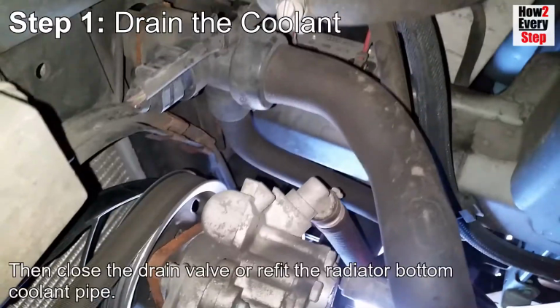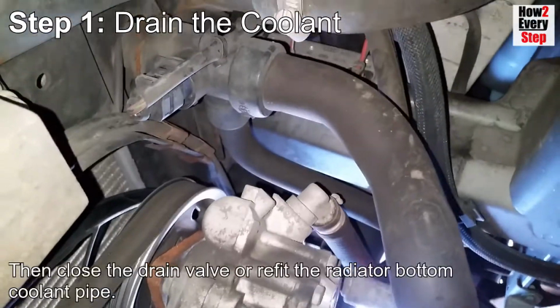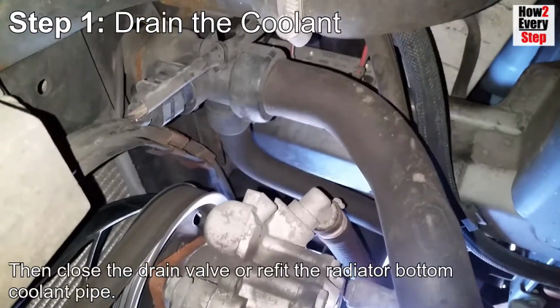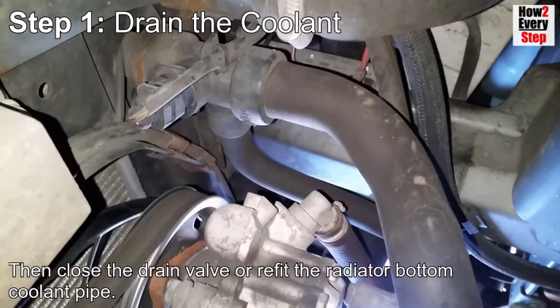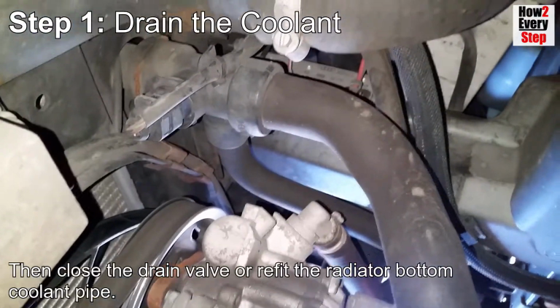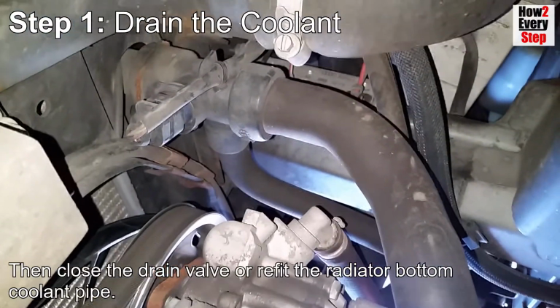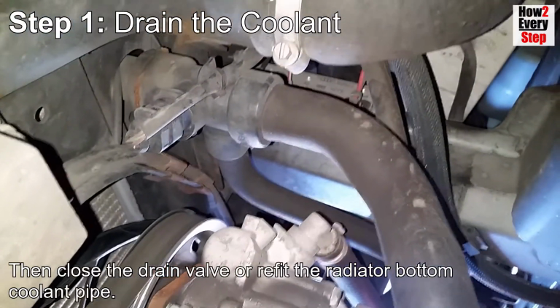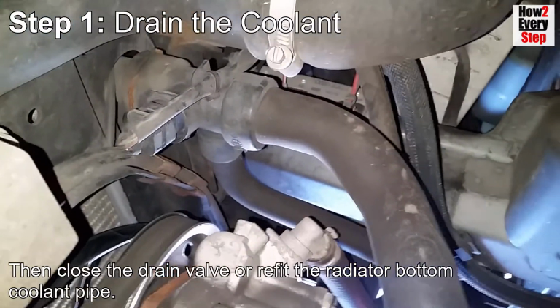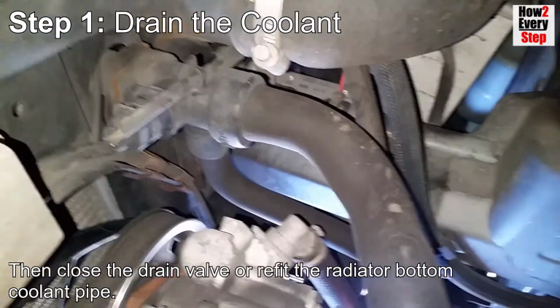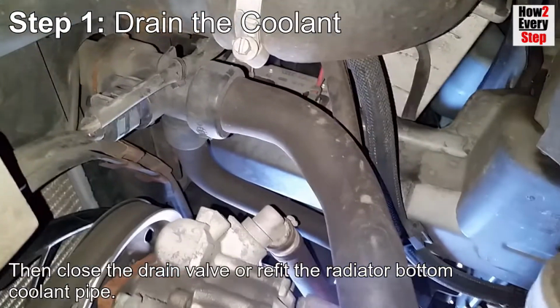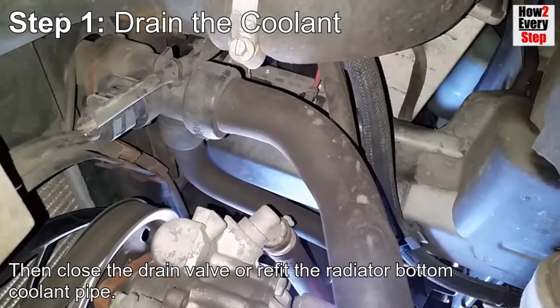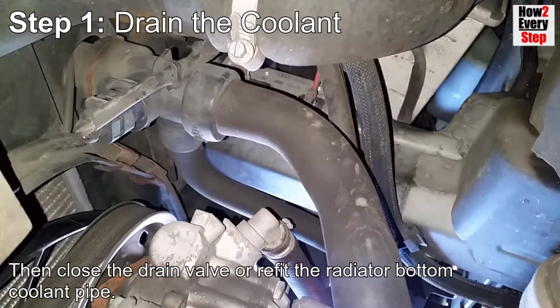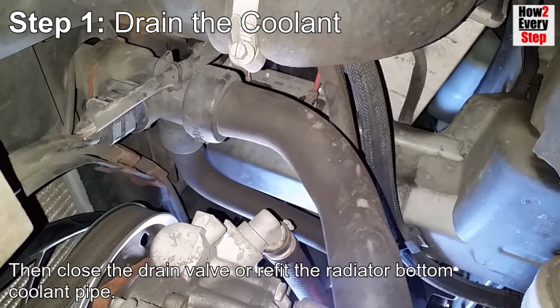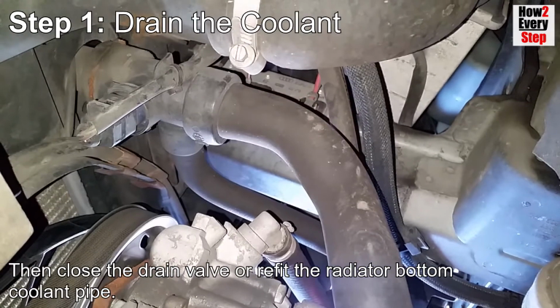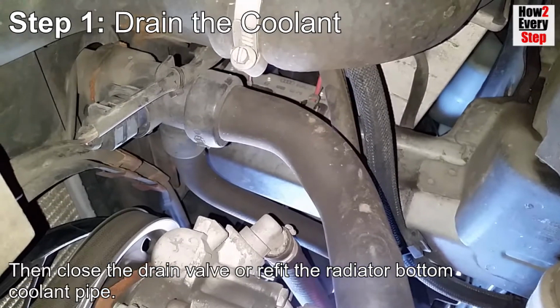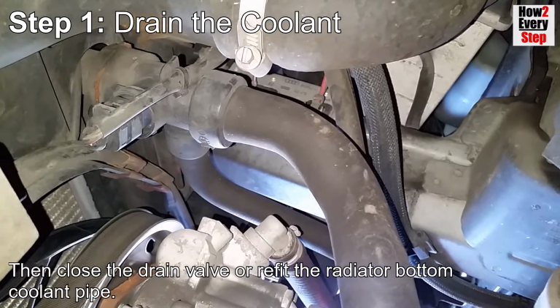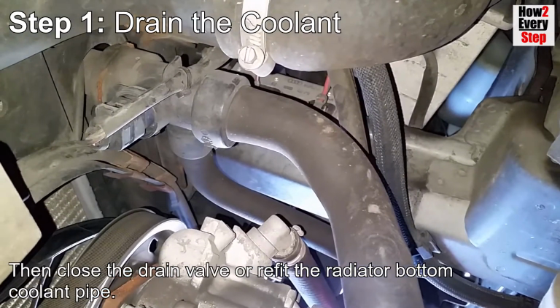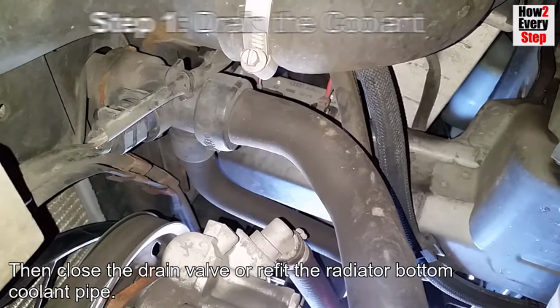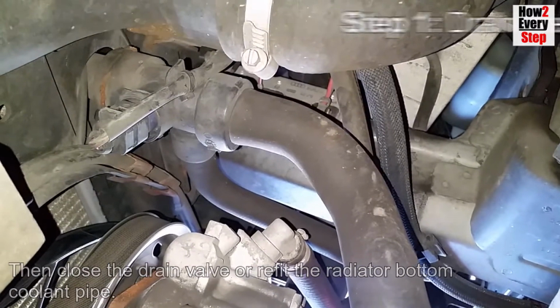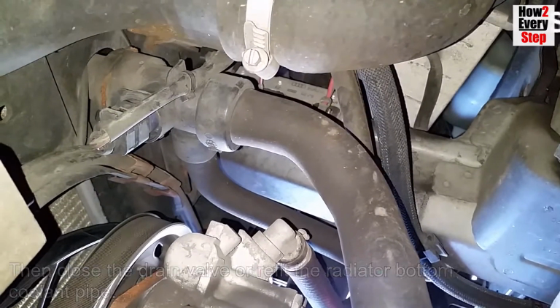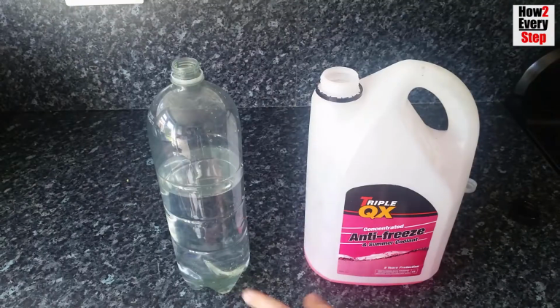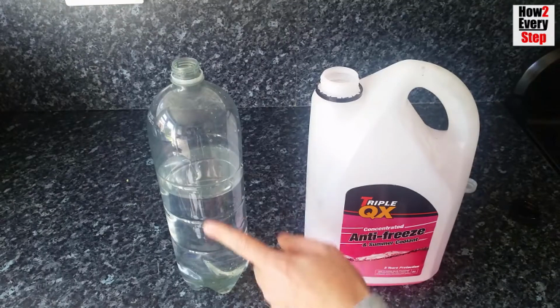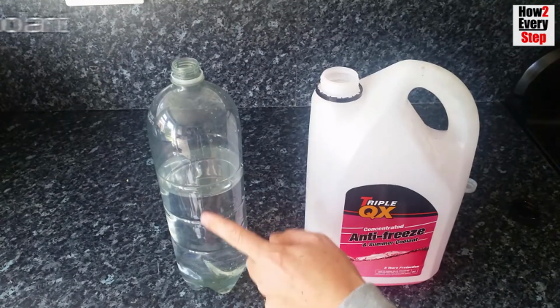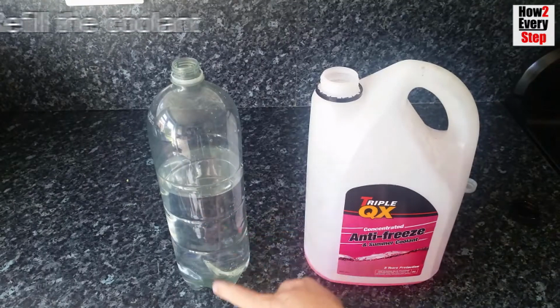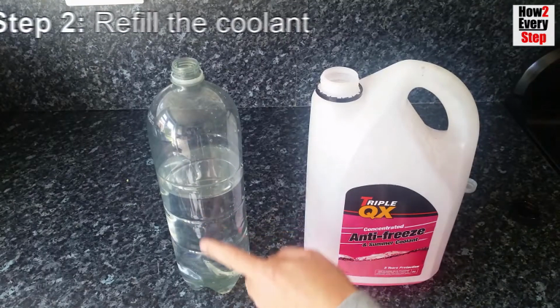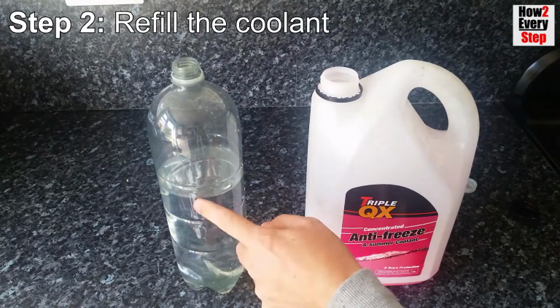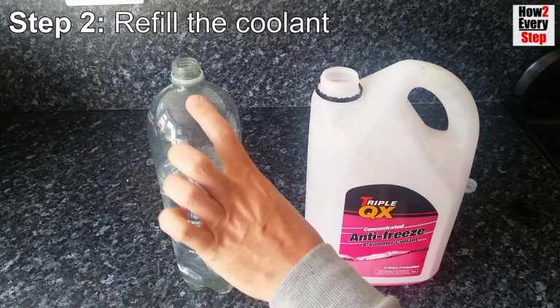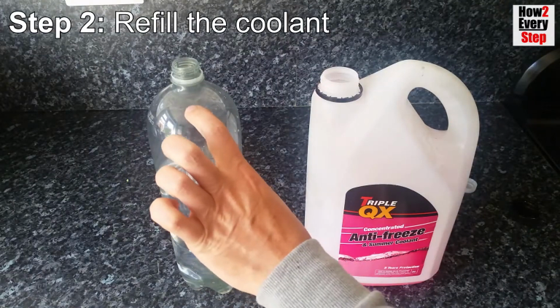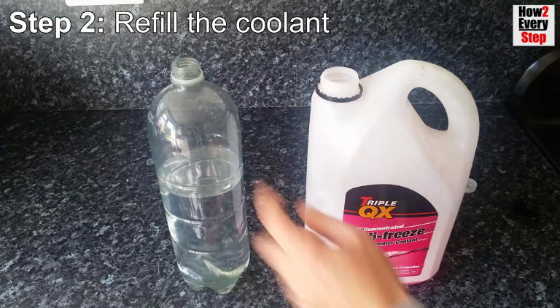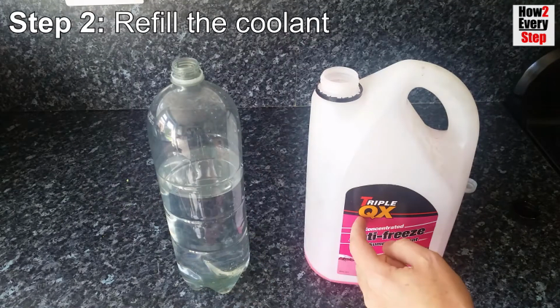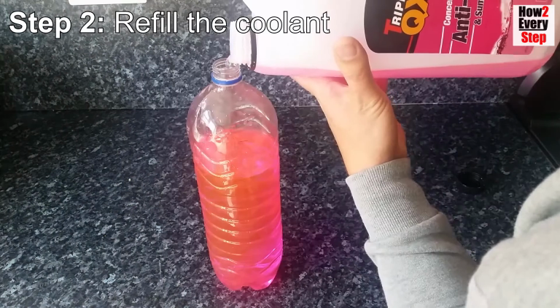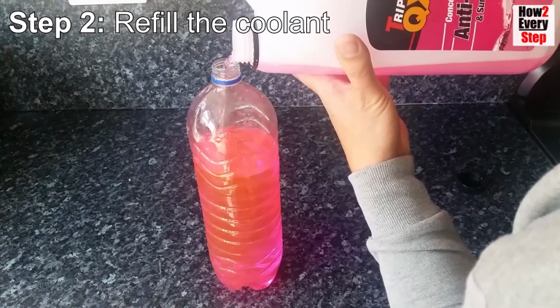Close the drain valve or refit the radiator bottom coolant pipe. Step two: refill the coolant.